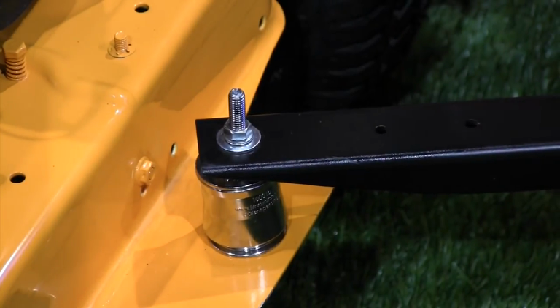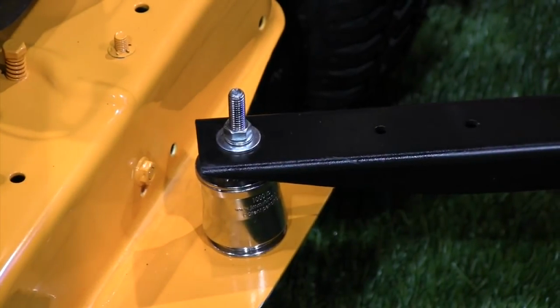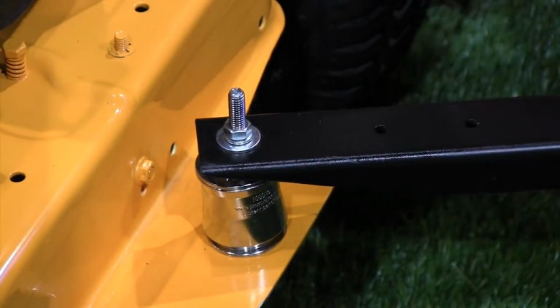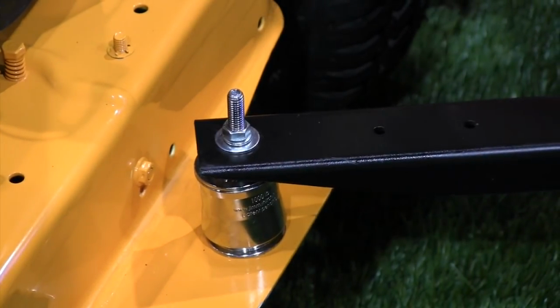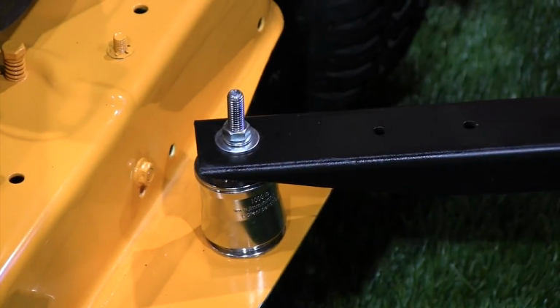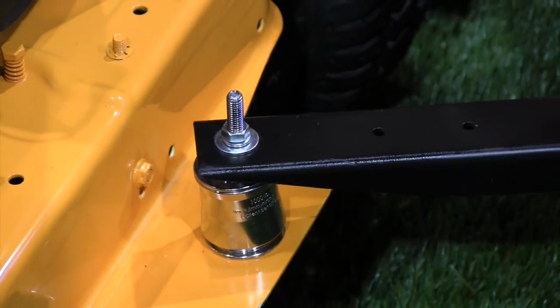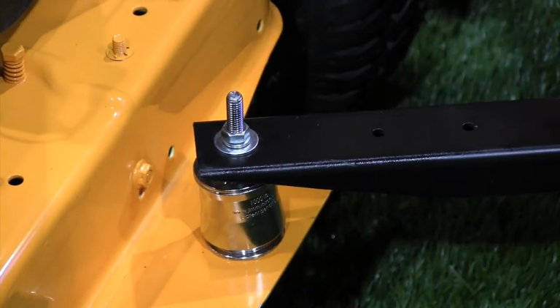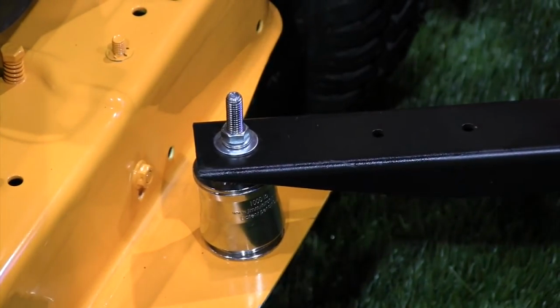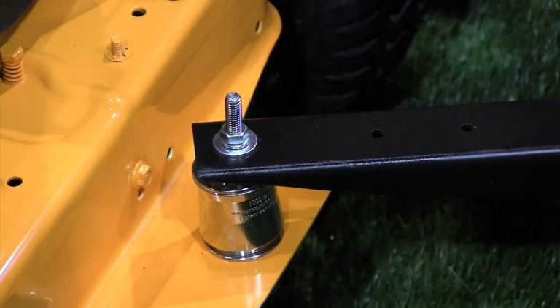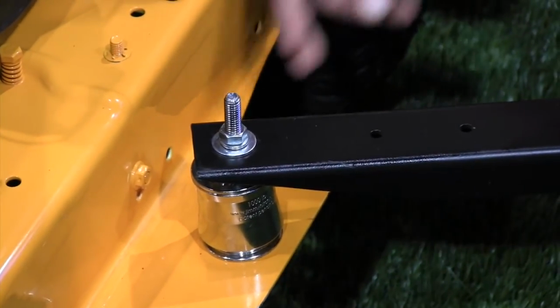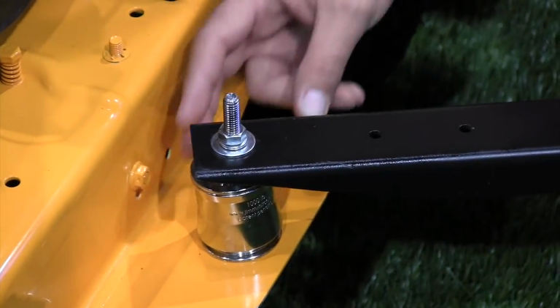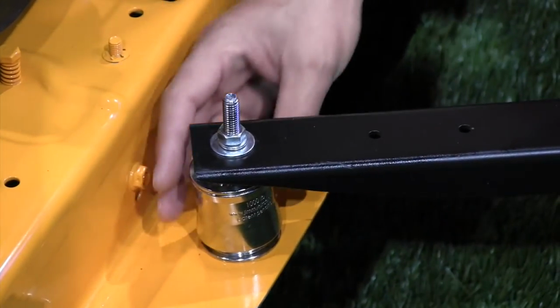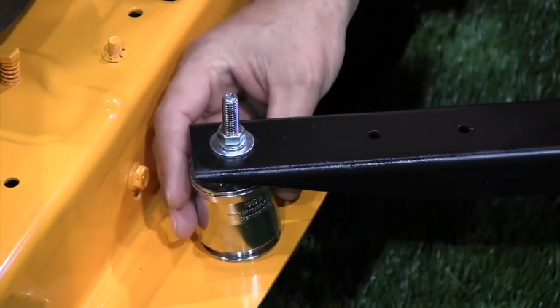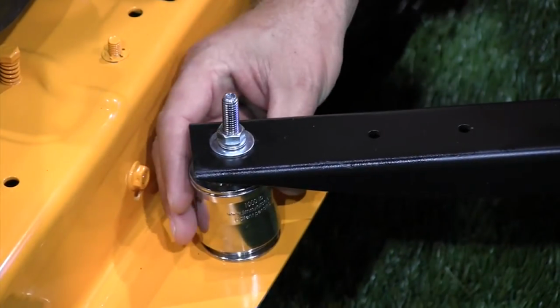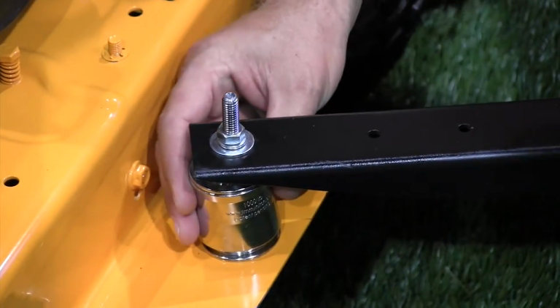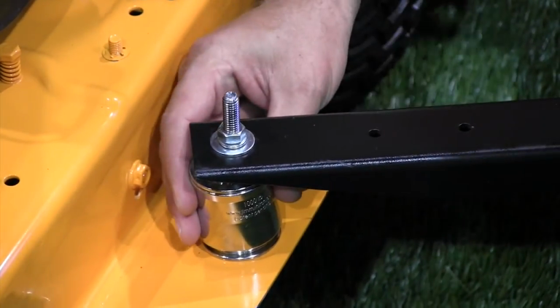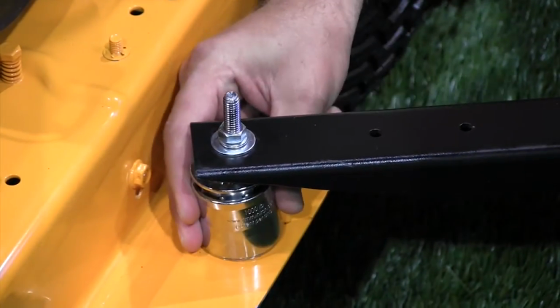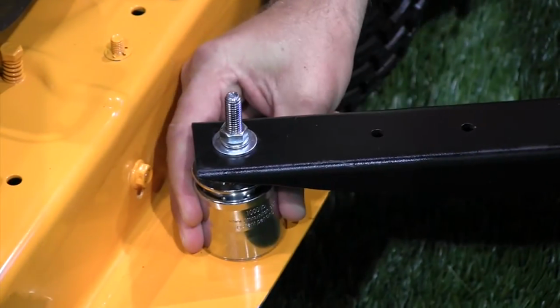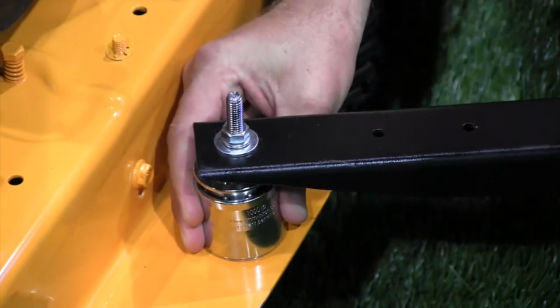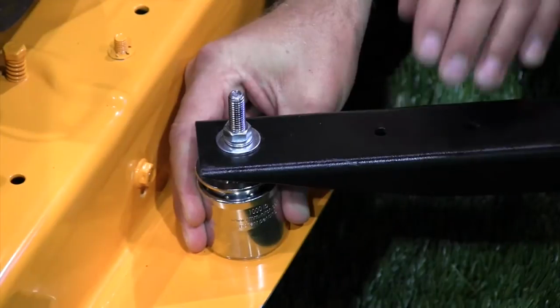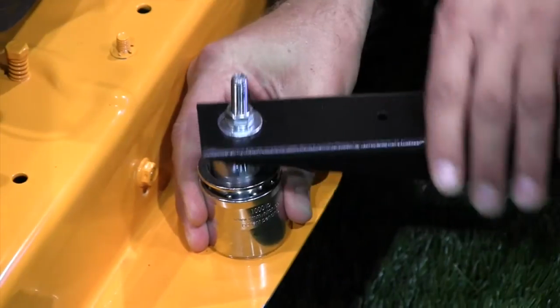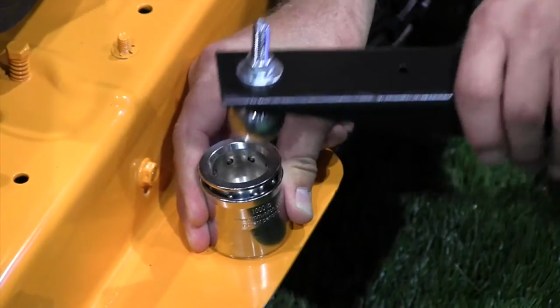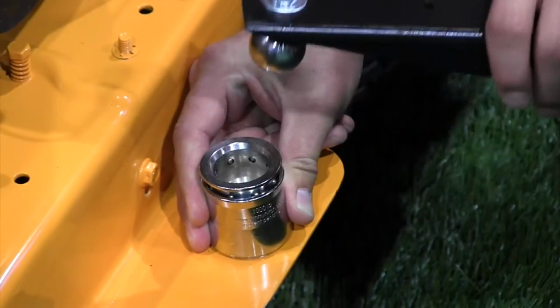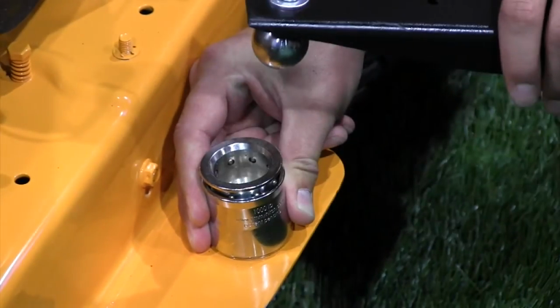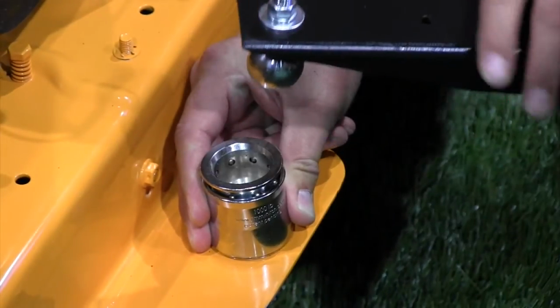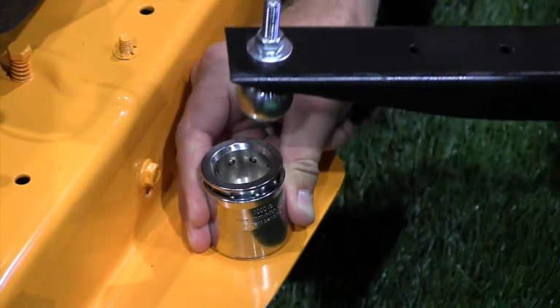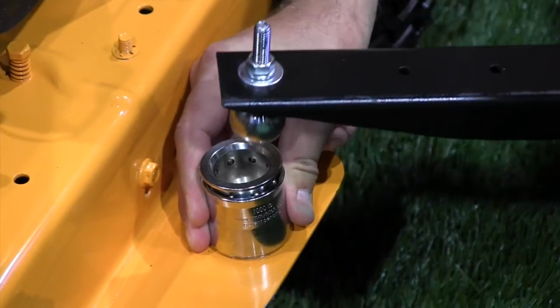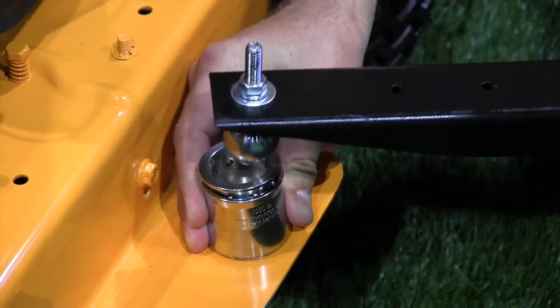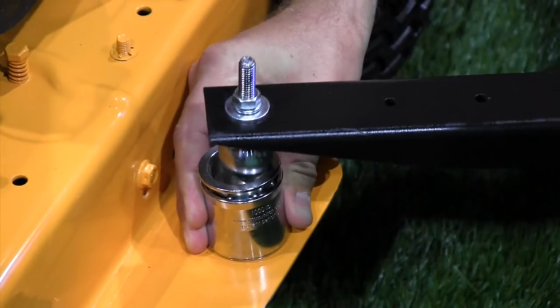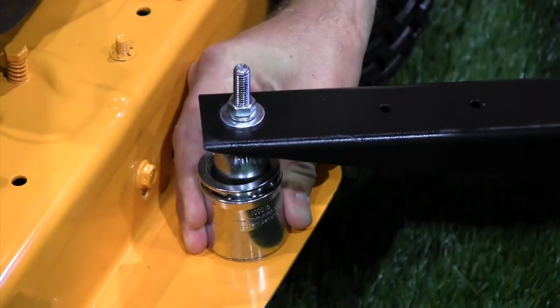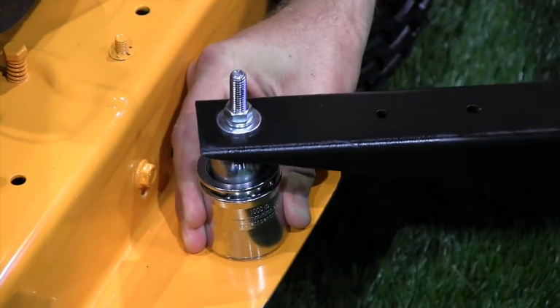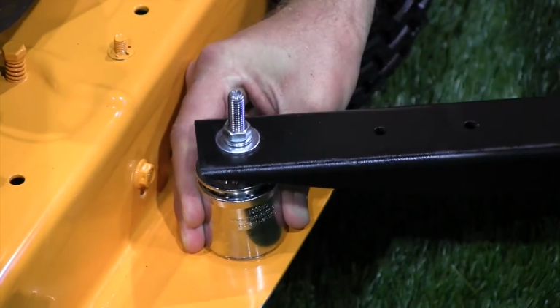That's correct. And simply to release it, all you've got to do is push down on the collar and pop it up.